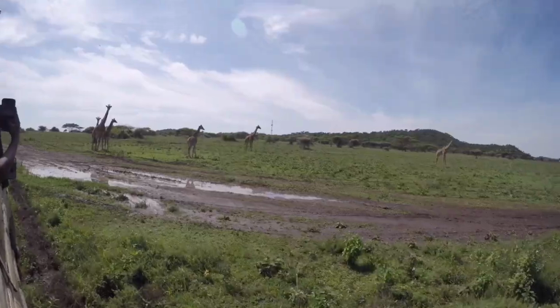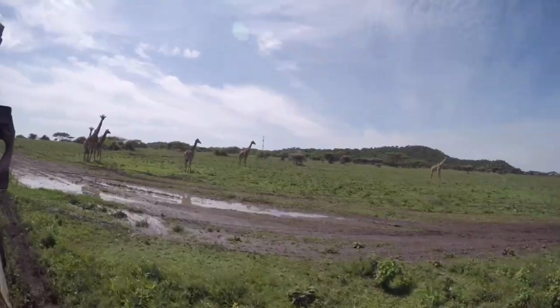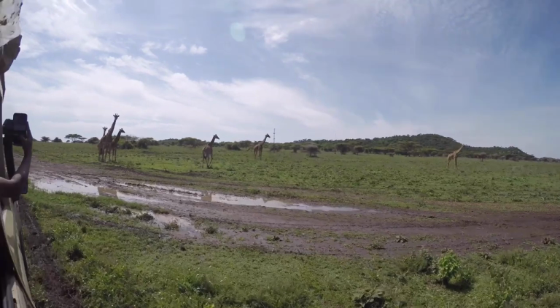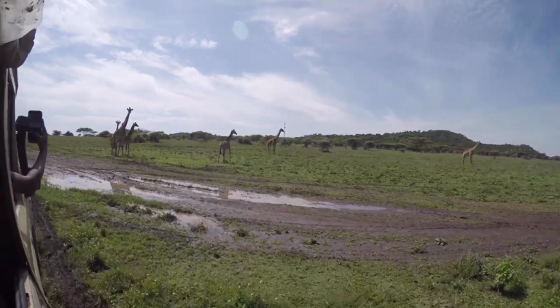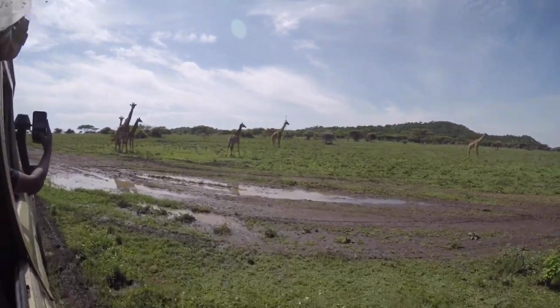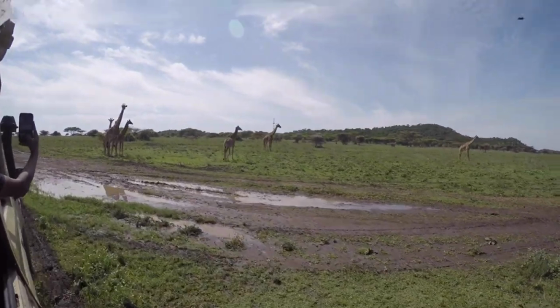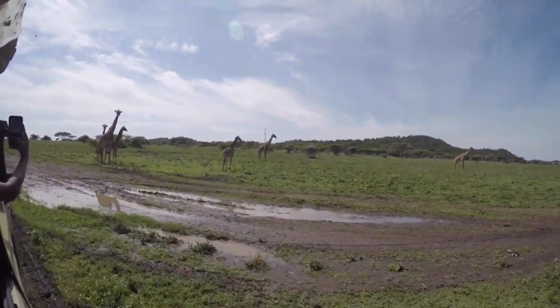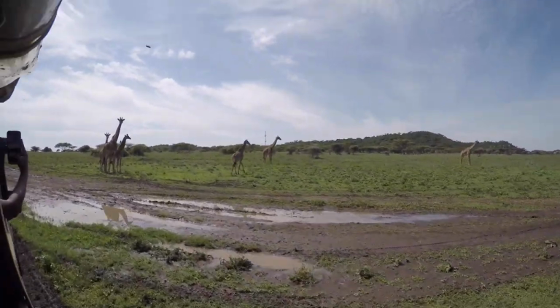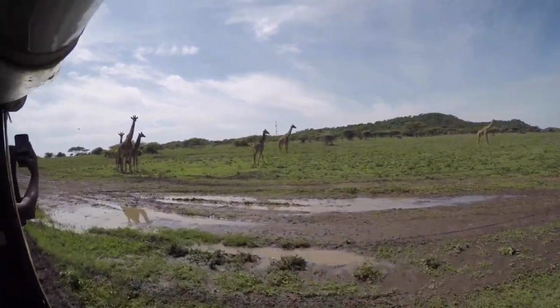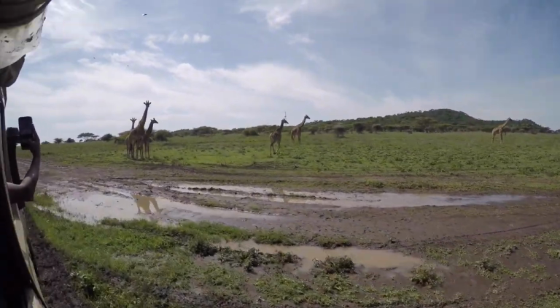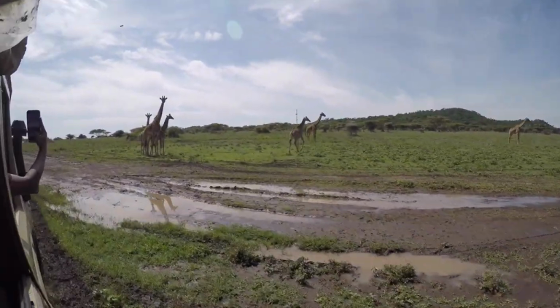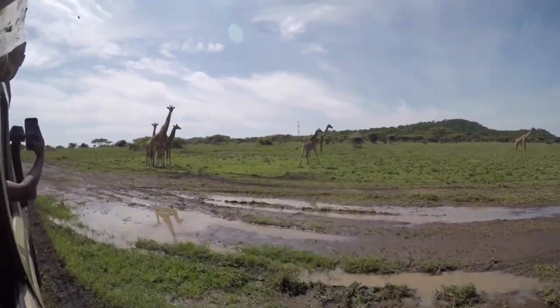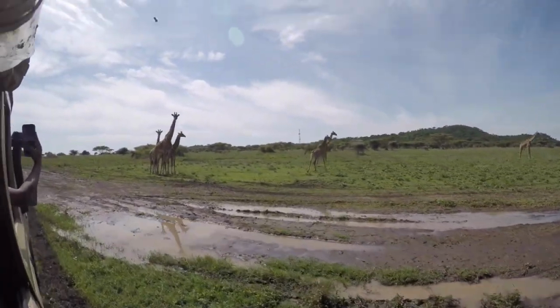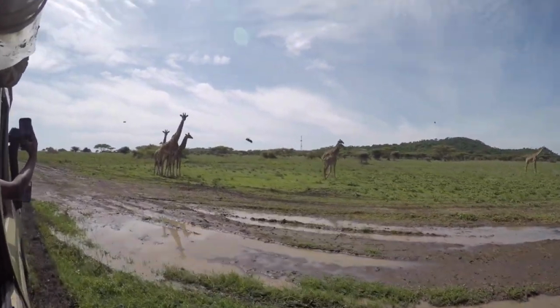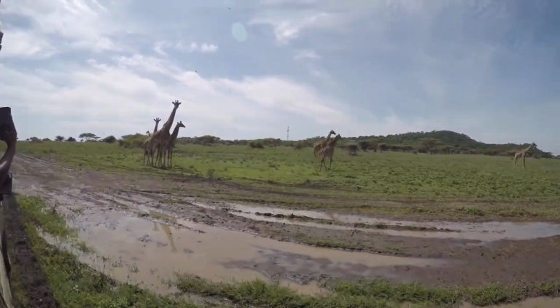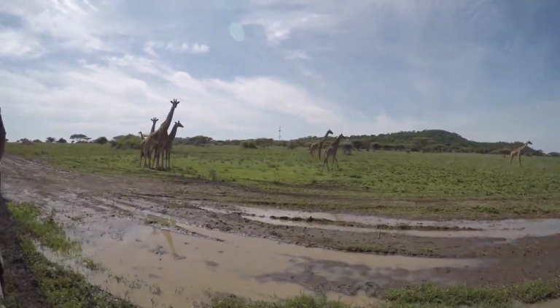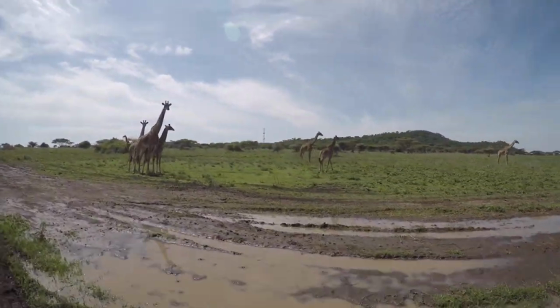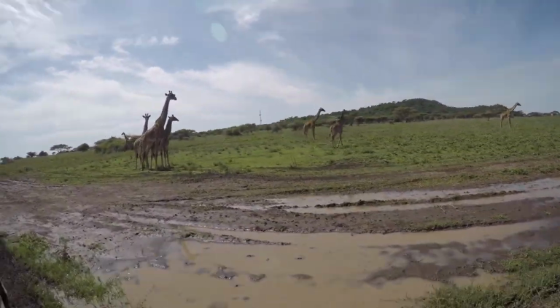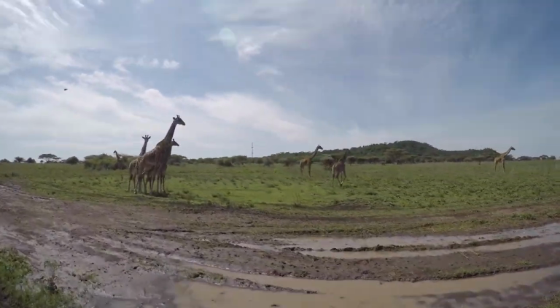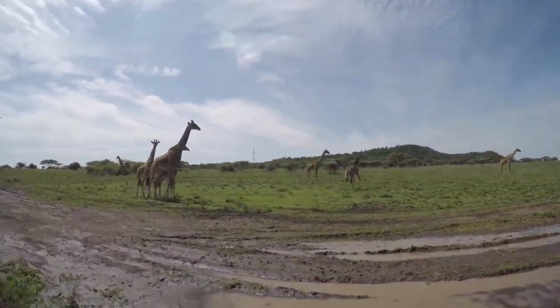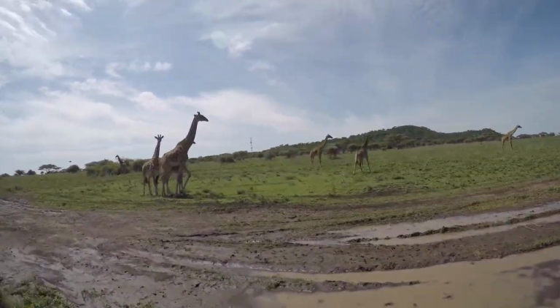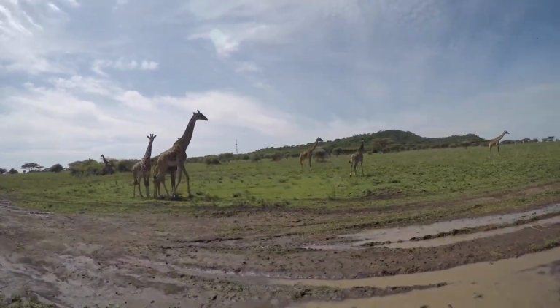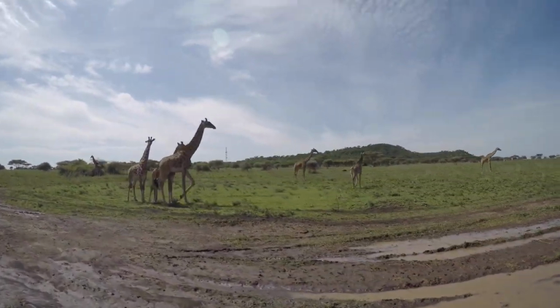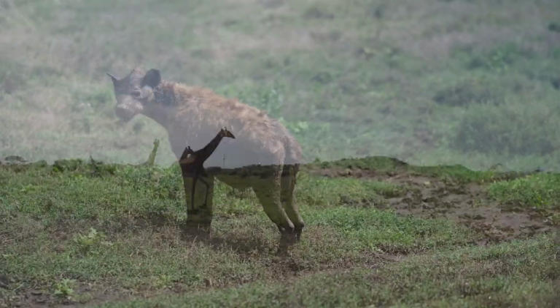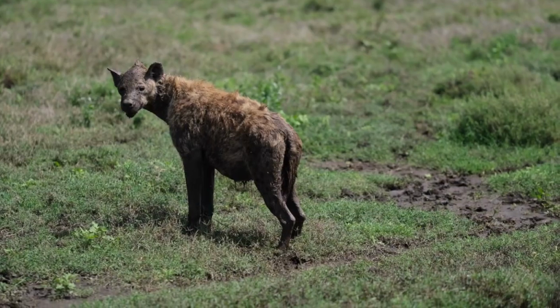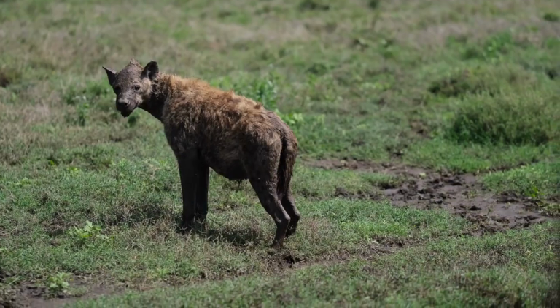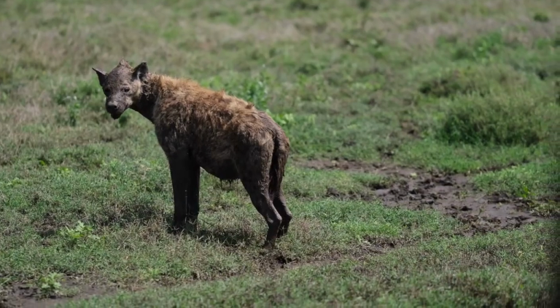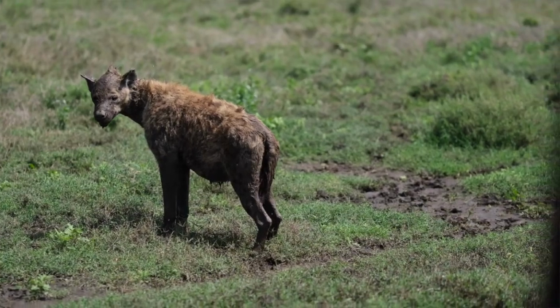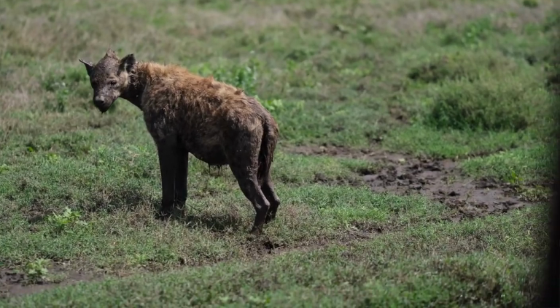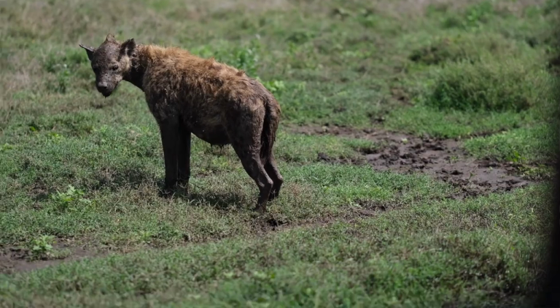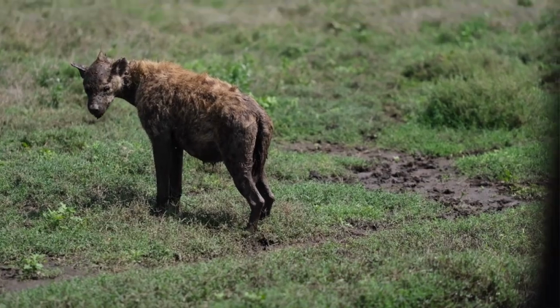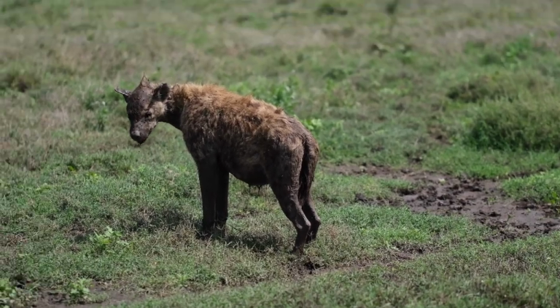After a long day in Ndutu we decided to wake up very early the next morning to head to the Ngorongoro Crater.